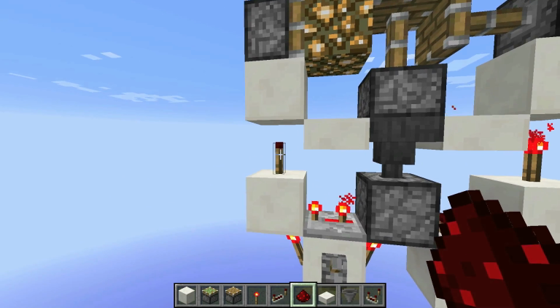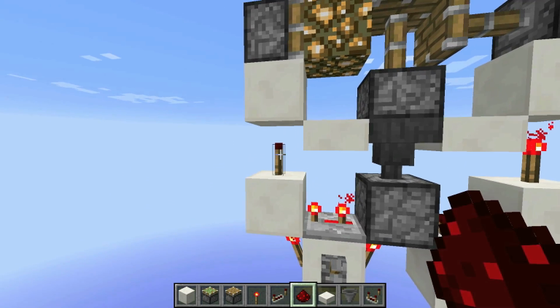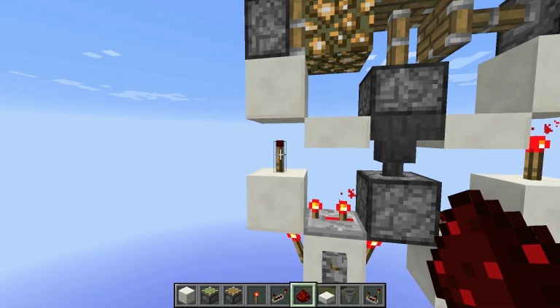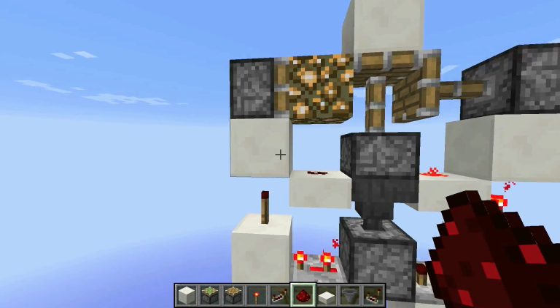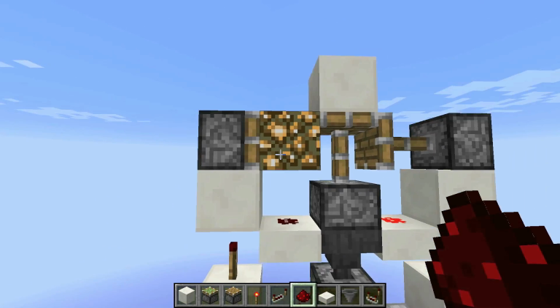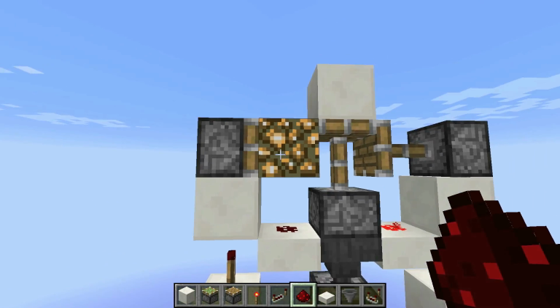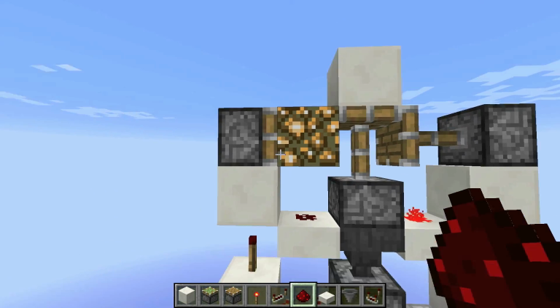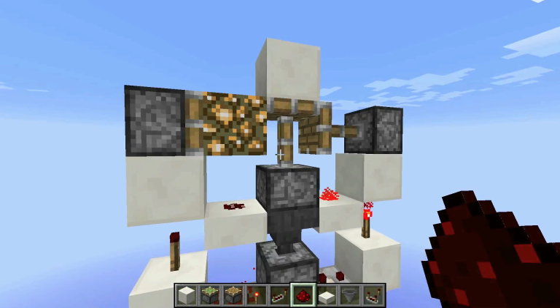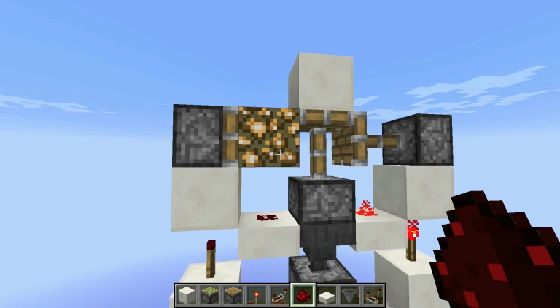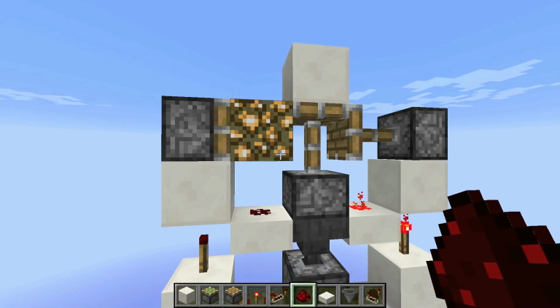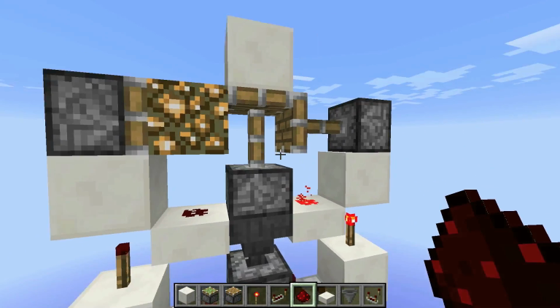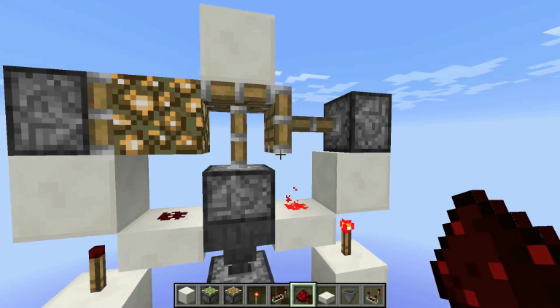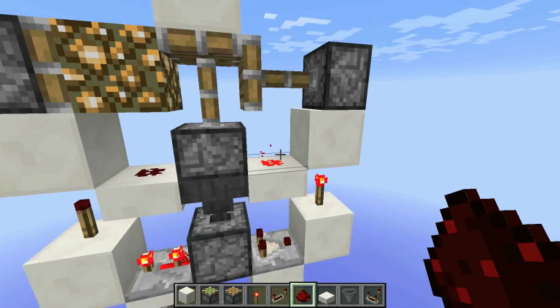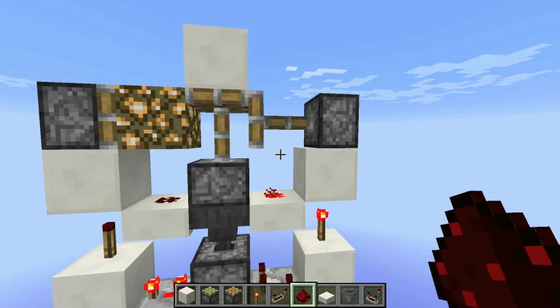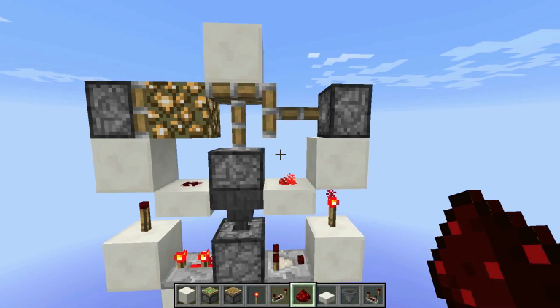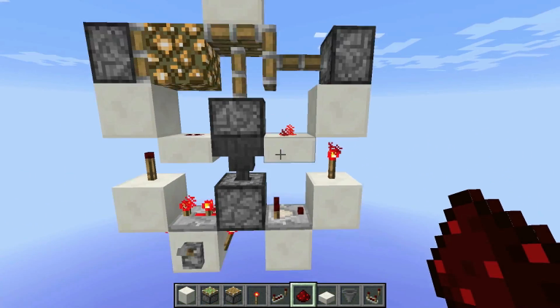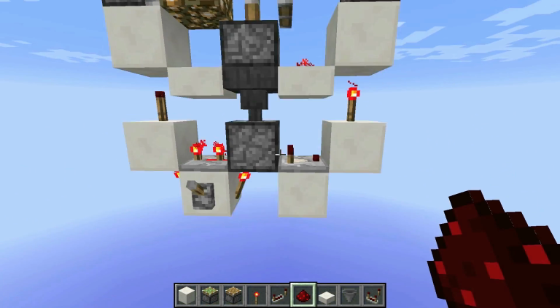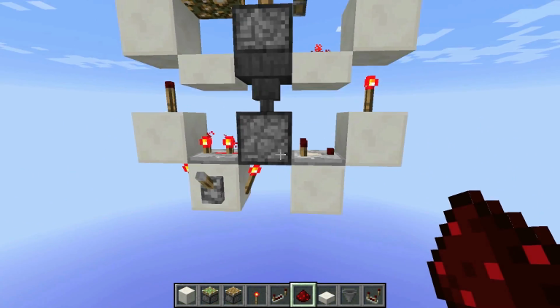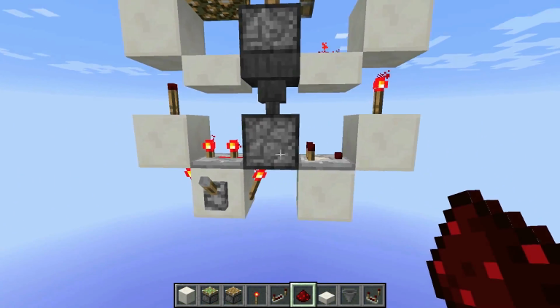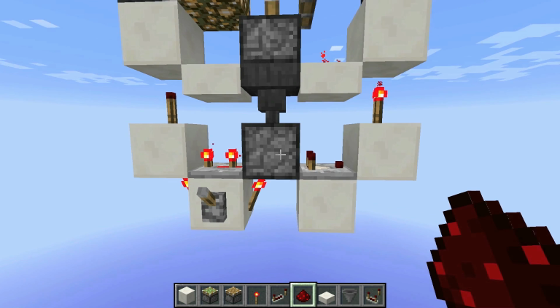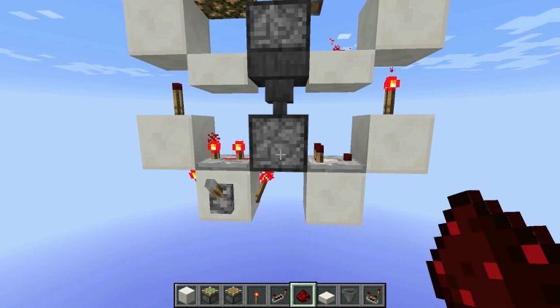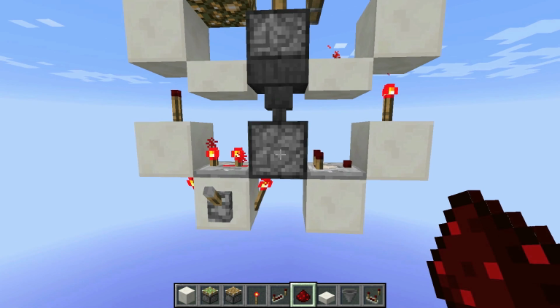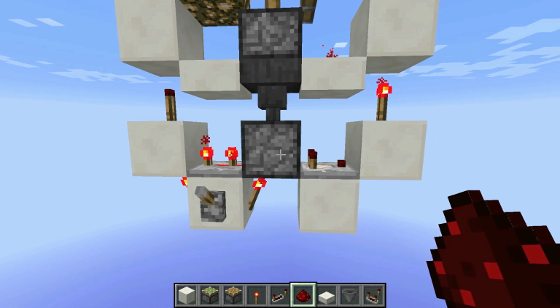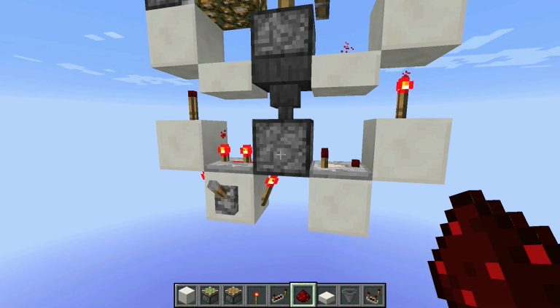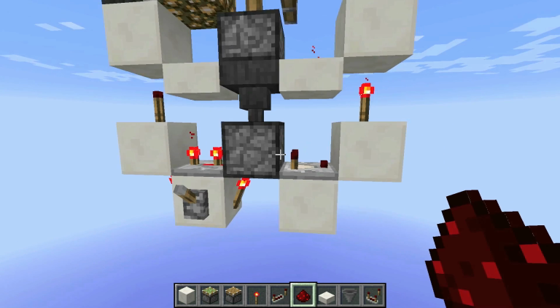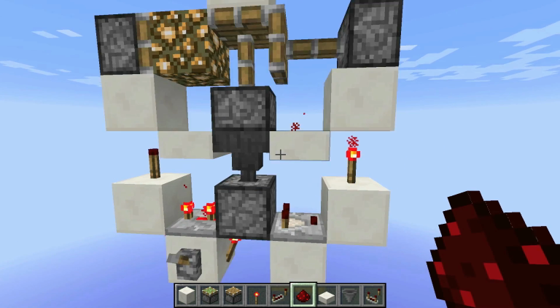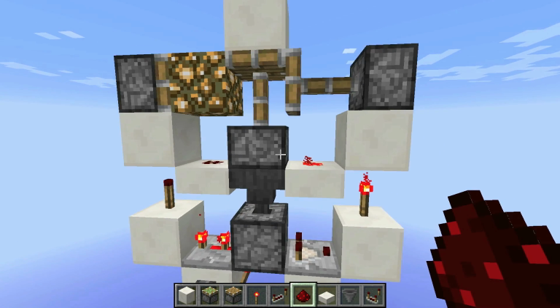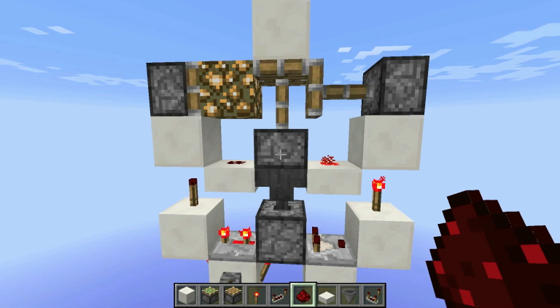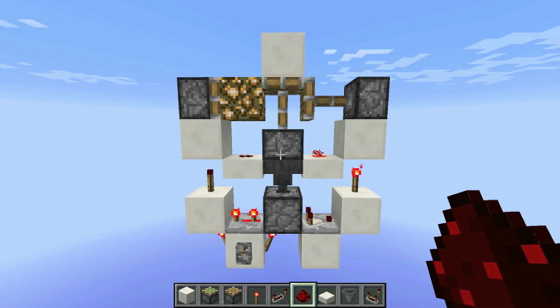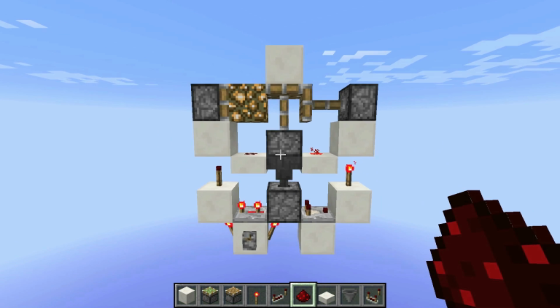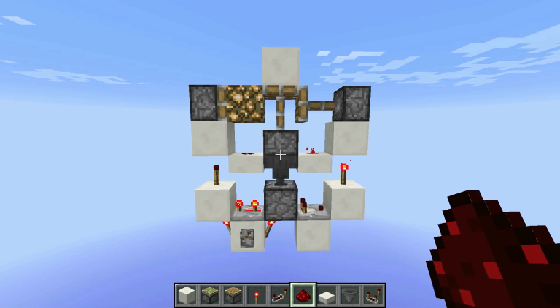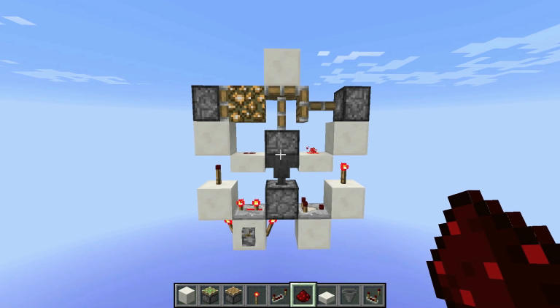This torch turns that torch off over there, turning this side off, which allows this side to swap through the means of that.